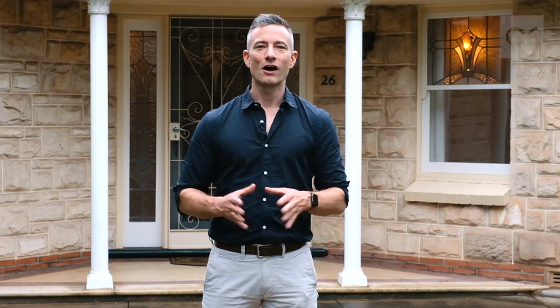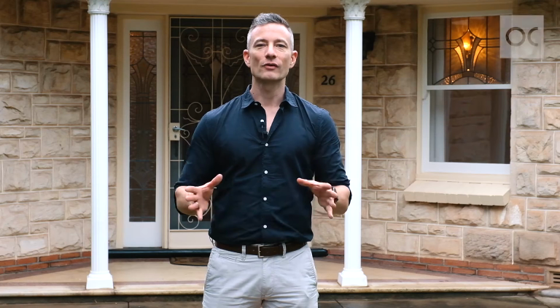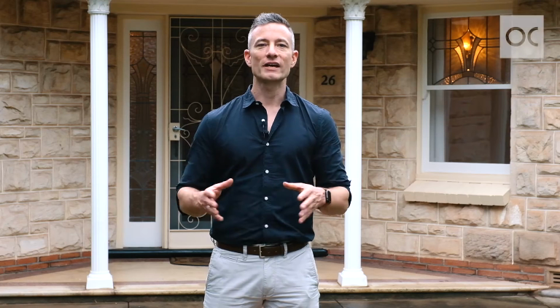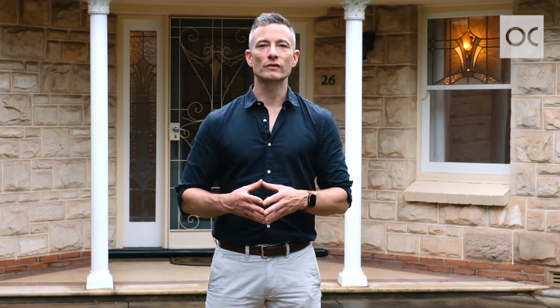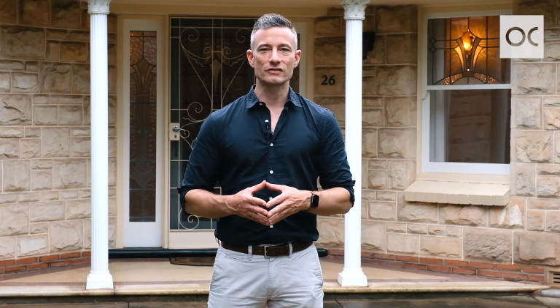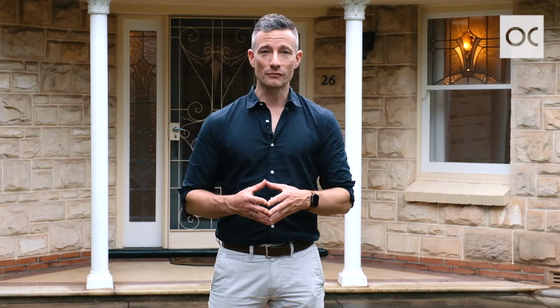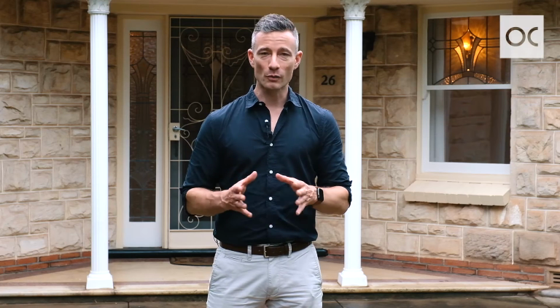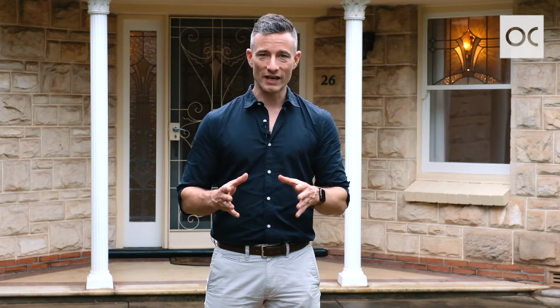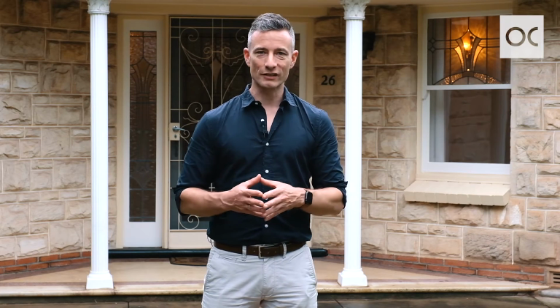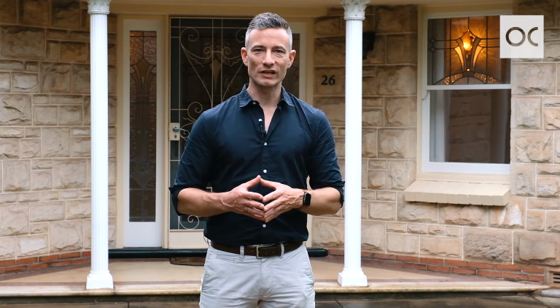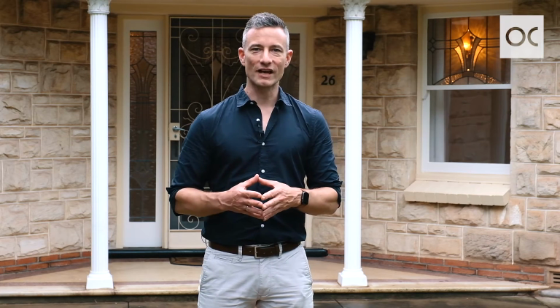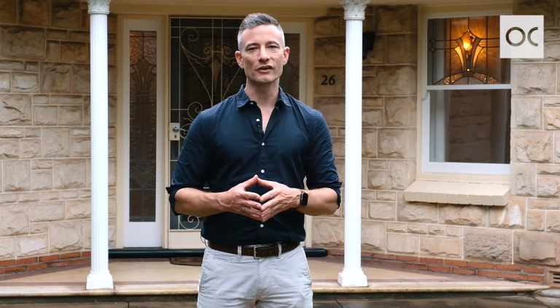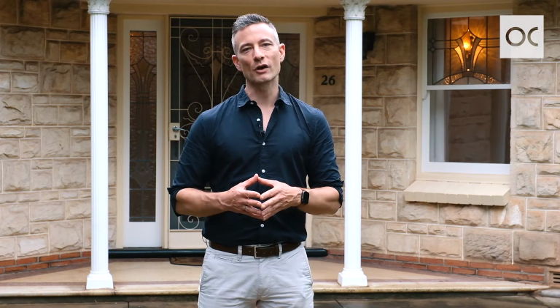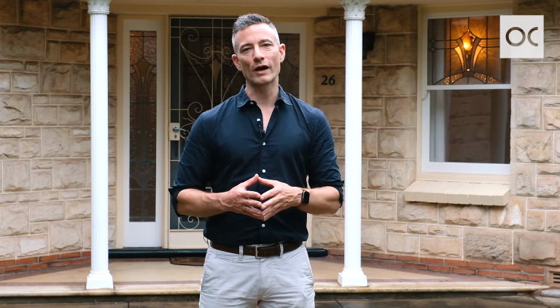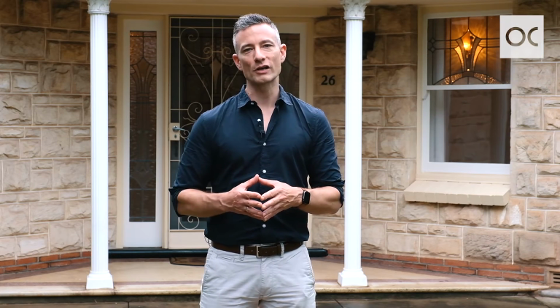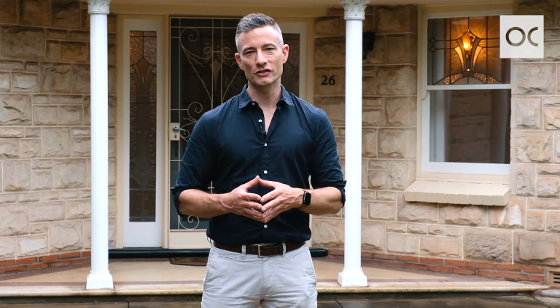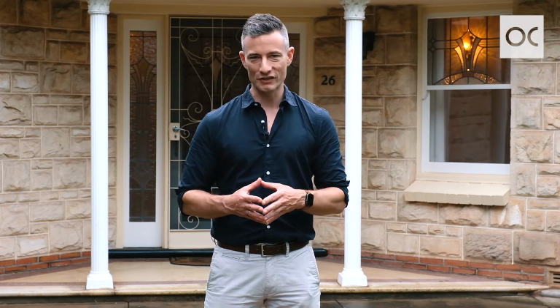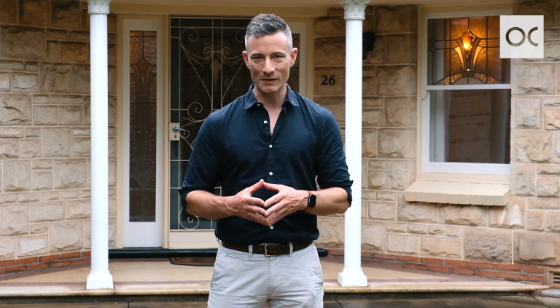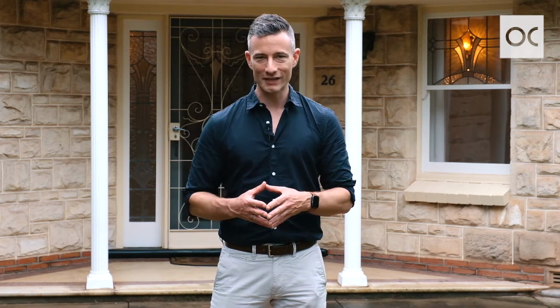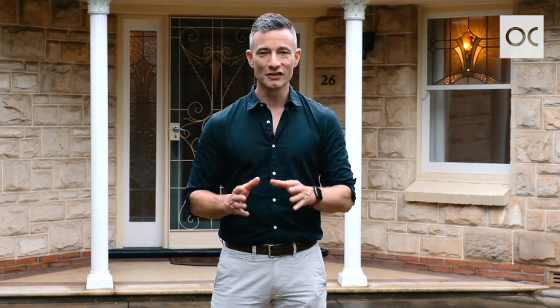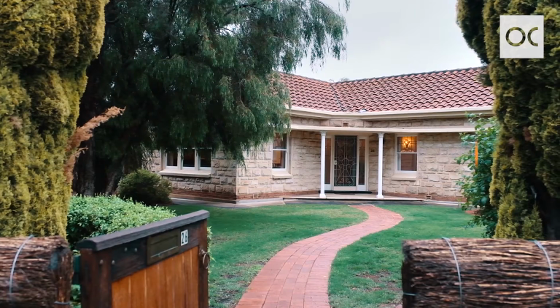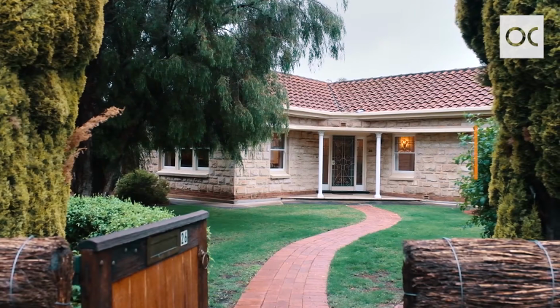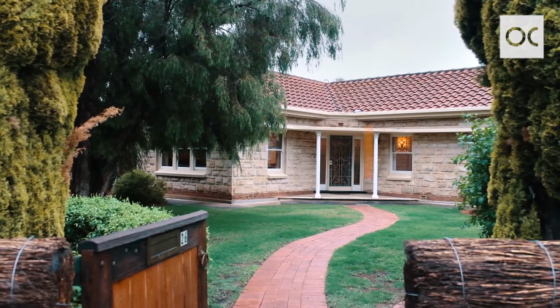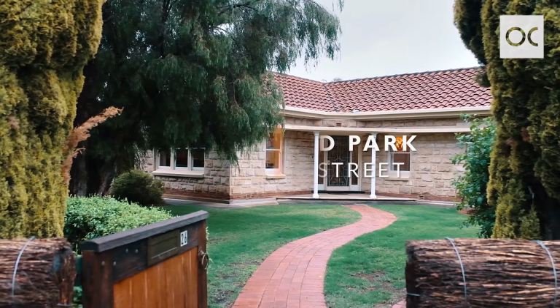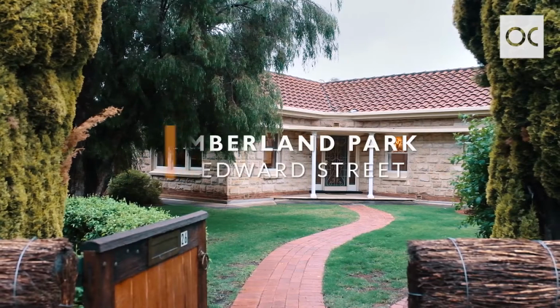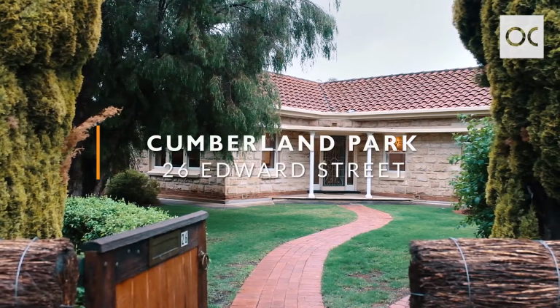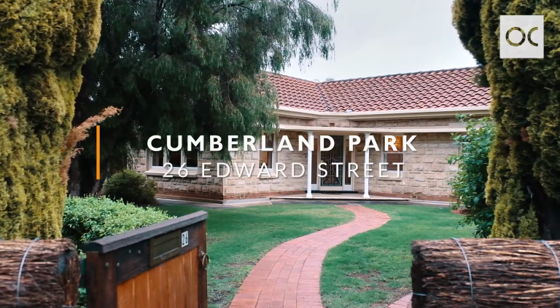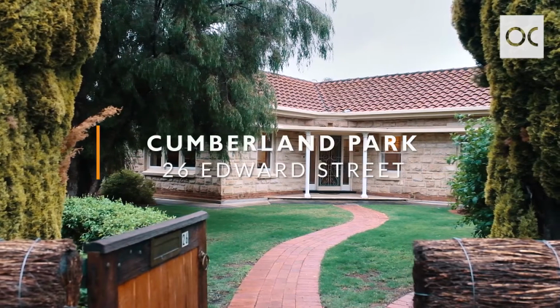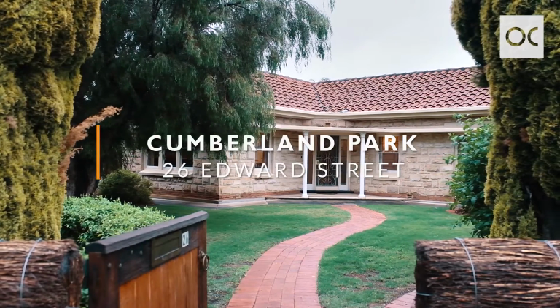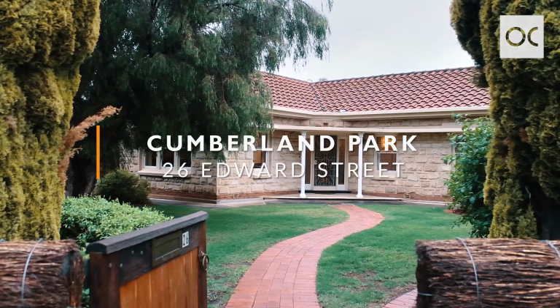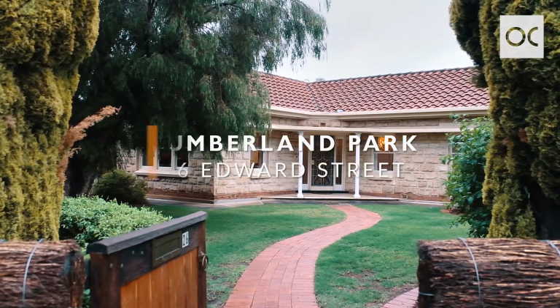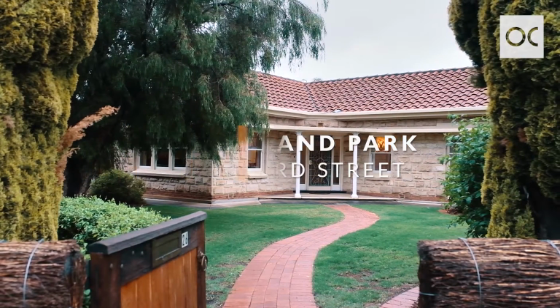Hi everyone, Daniel Richardson from Owens-Casterly Real Estate here, and it's my great pleasure to bring to the market 26 Edward Street, right here in Cumberland Park.